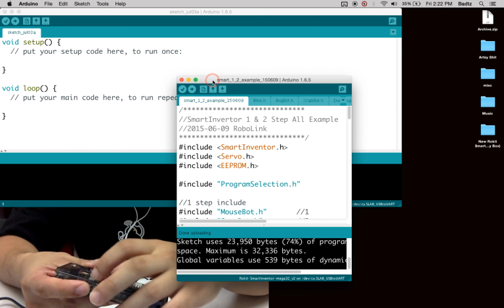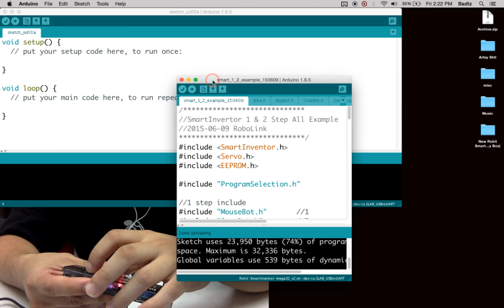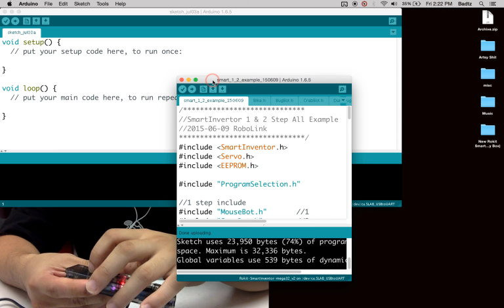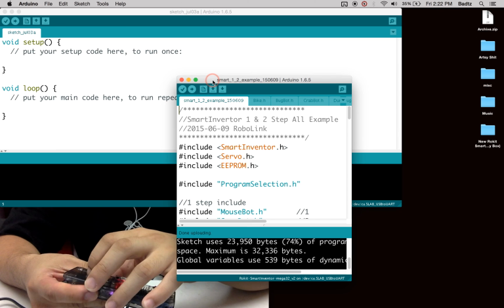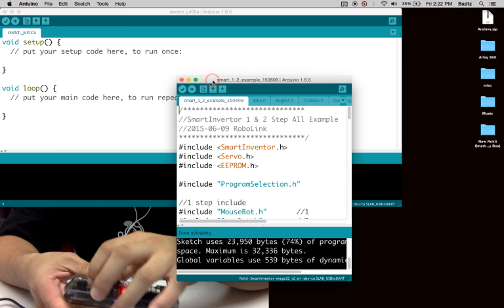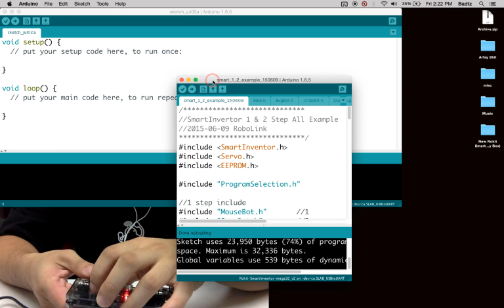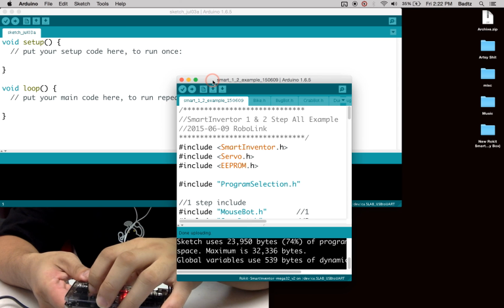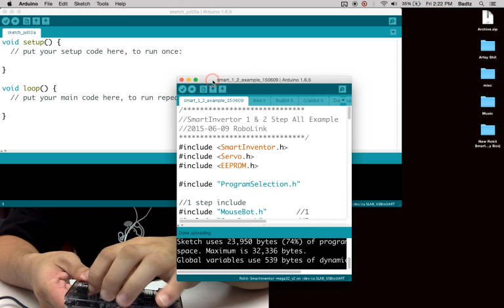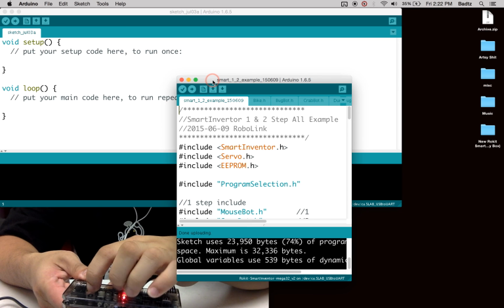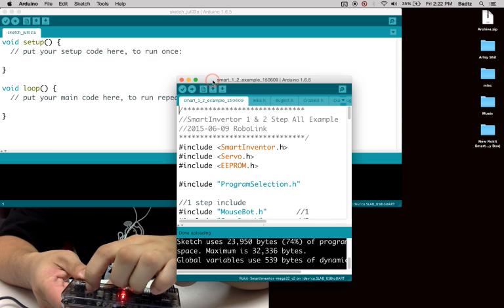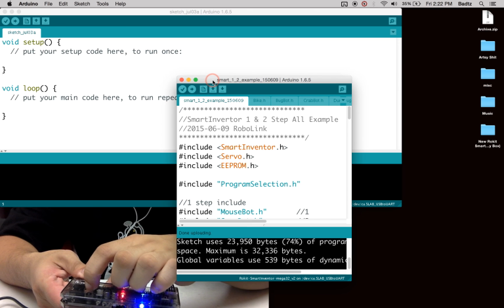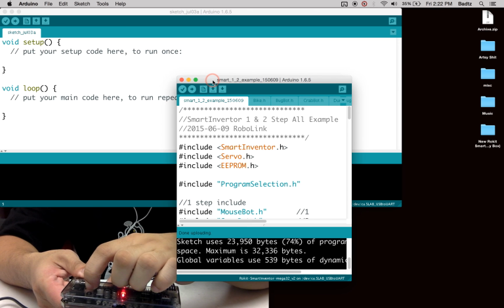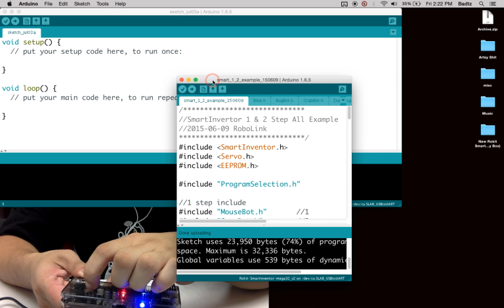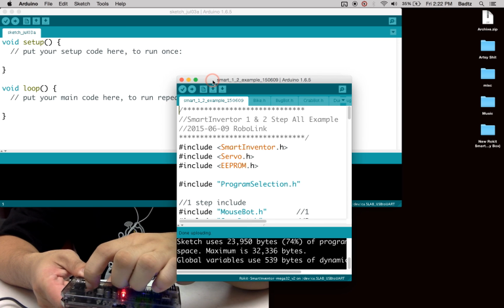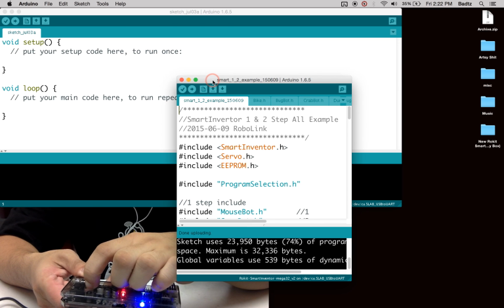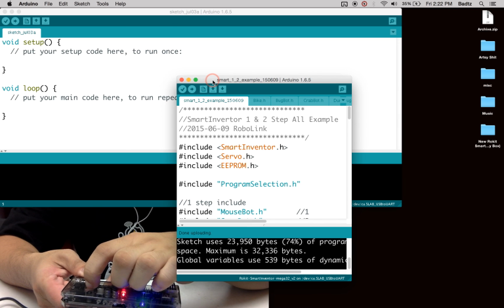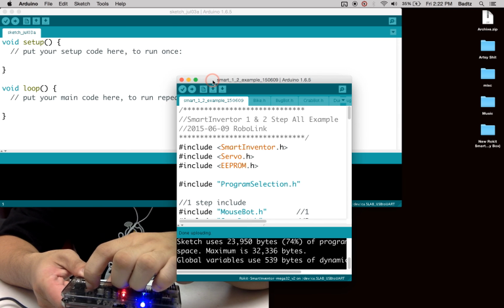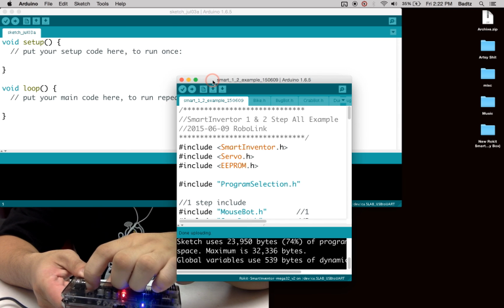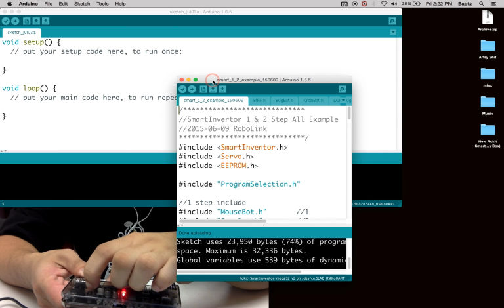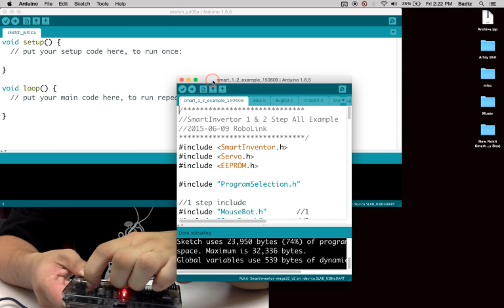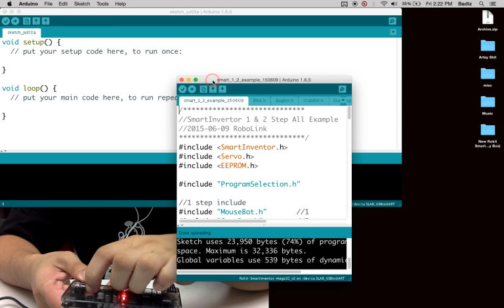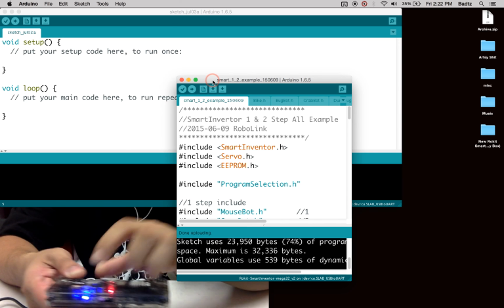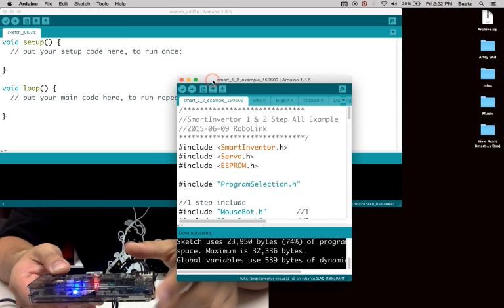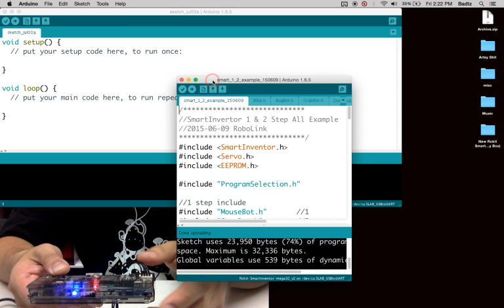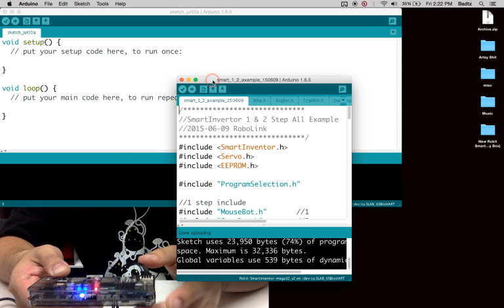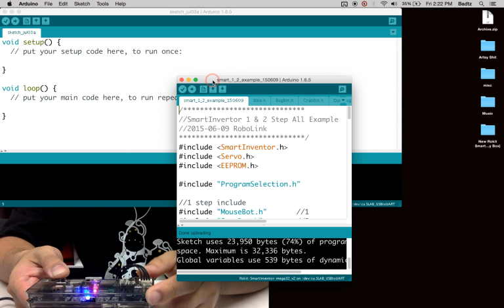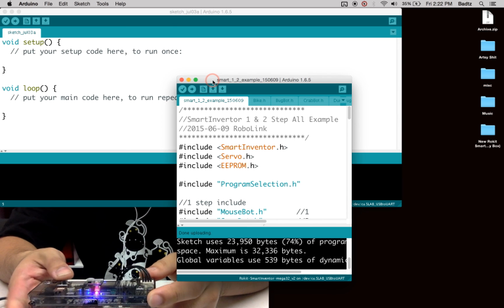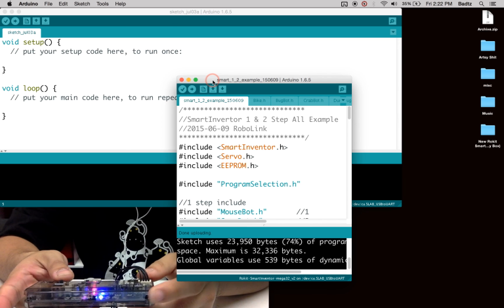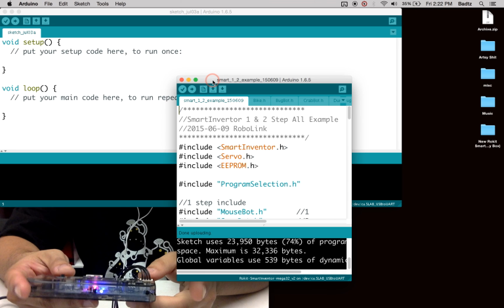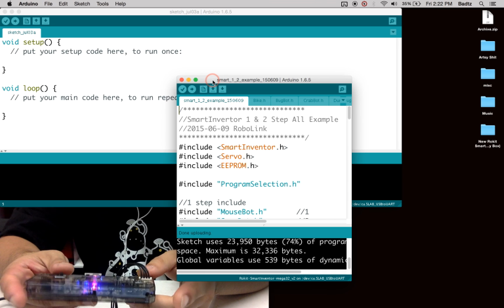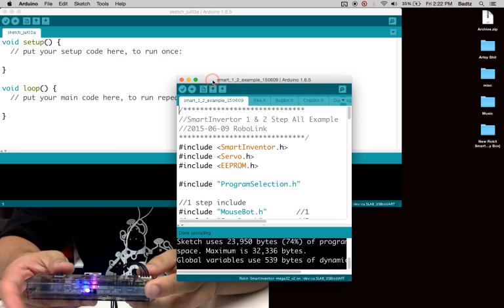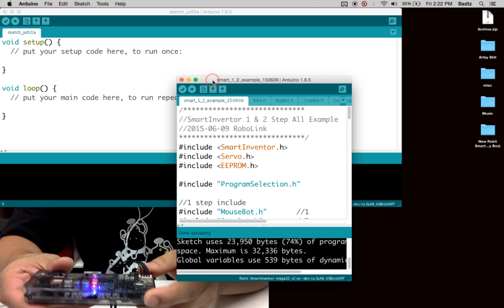As soon as I flip this DIP switch back down, I'll be able to select the right part.